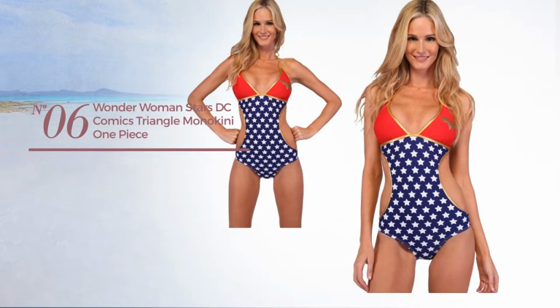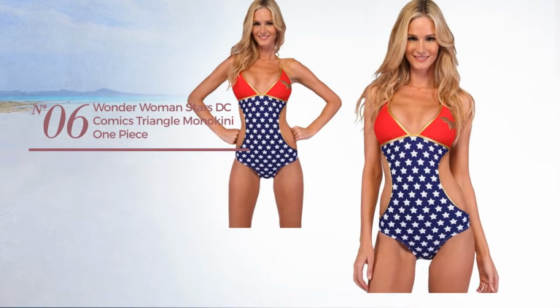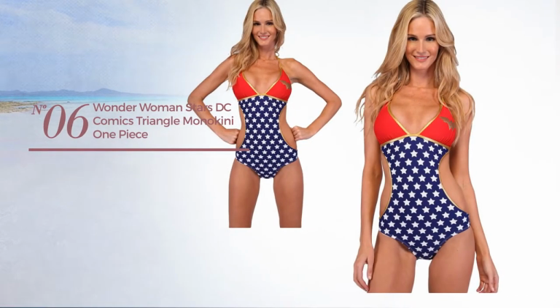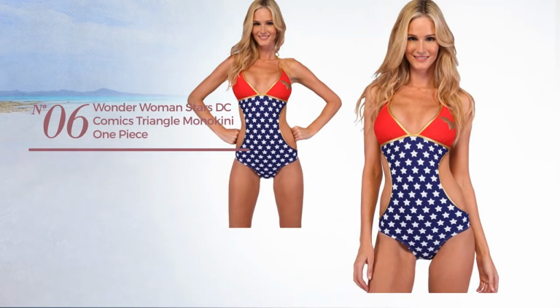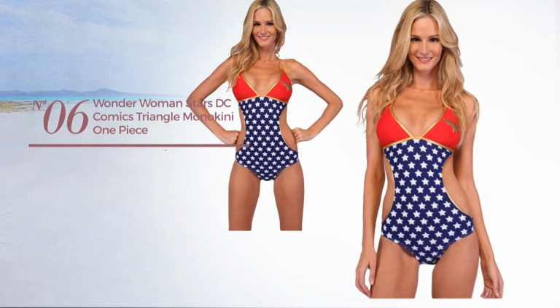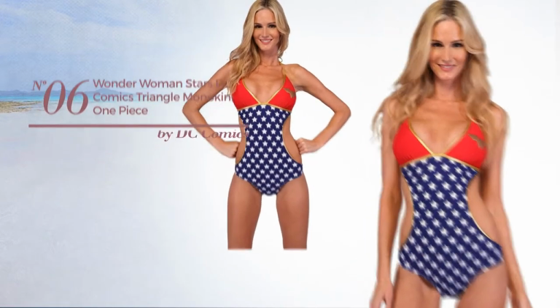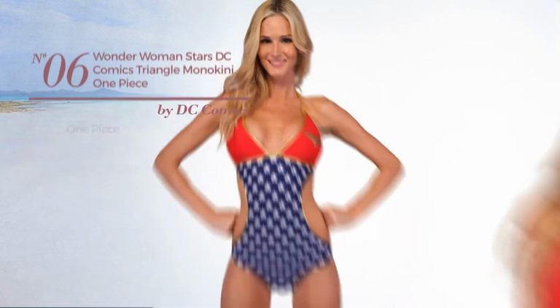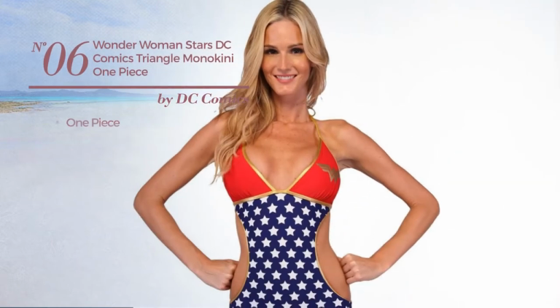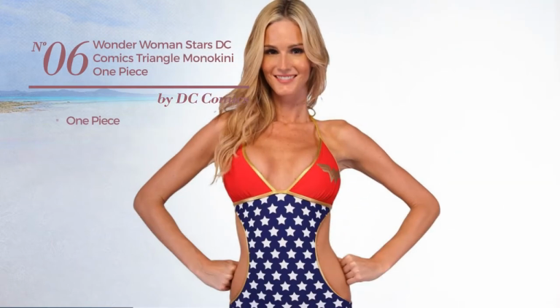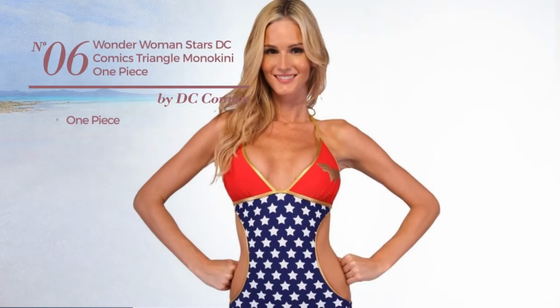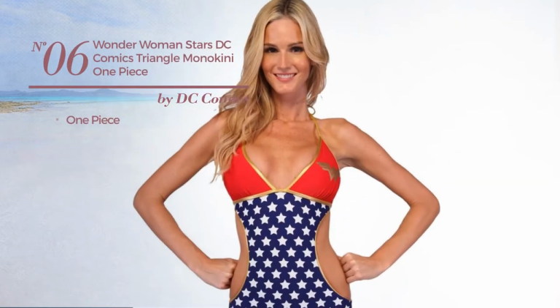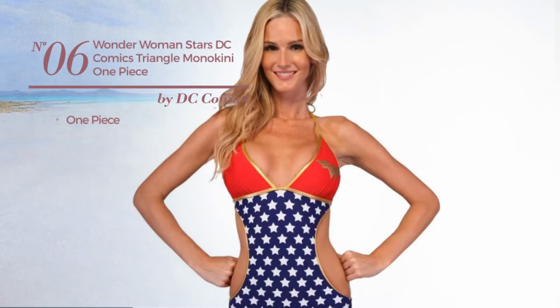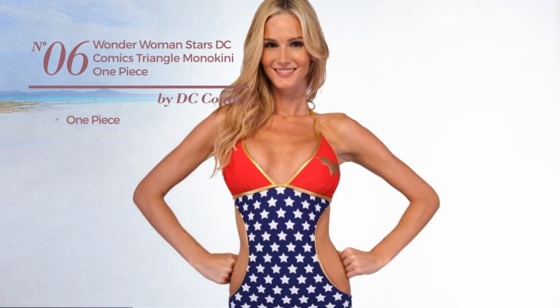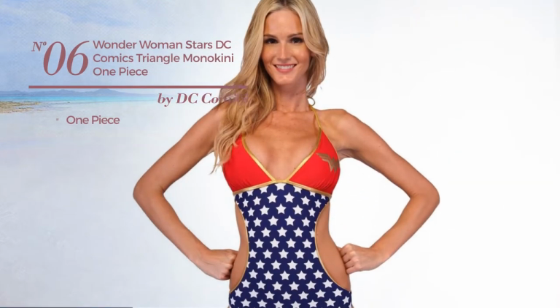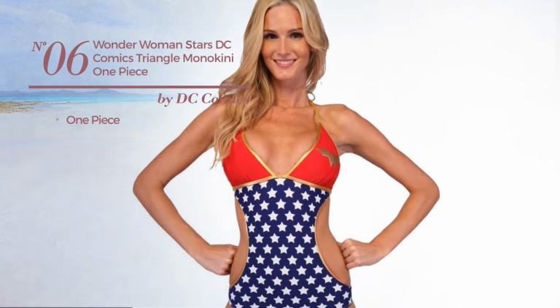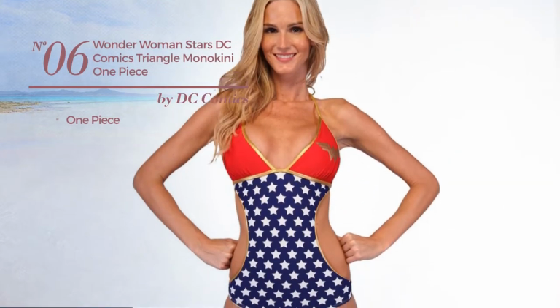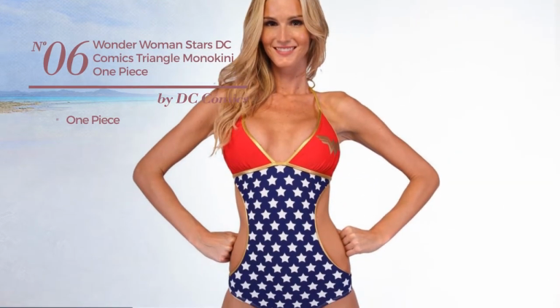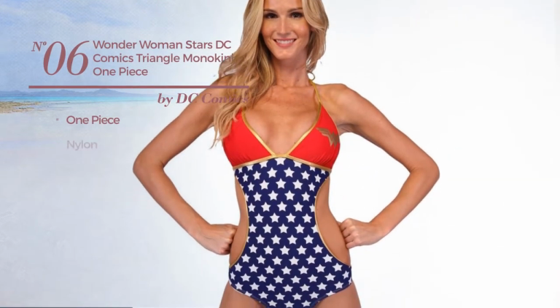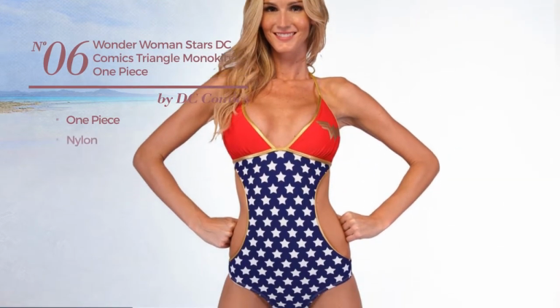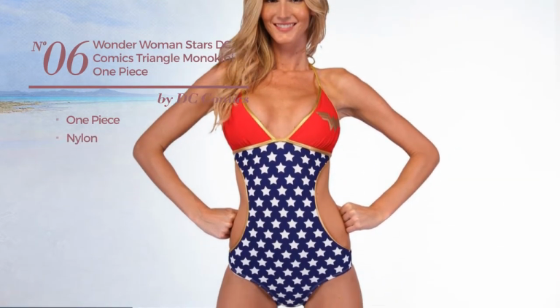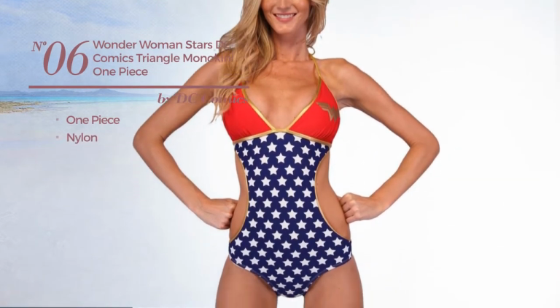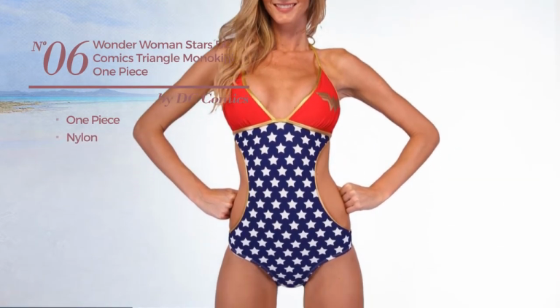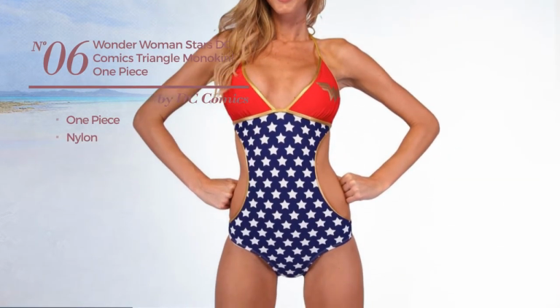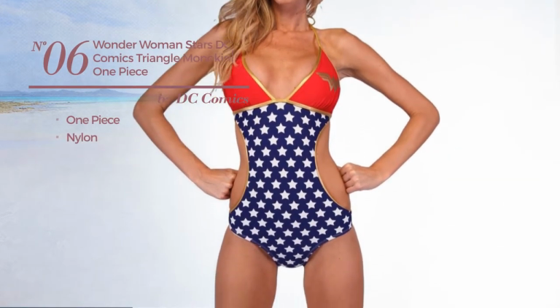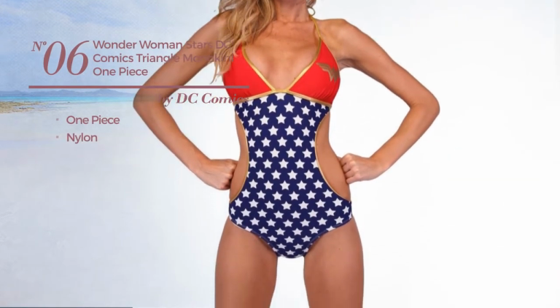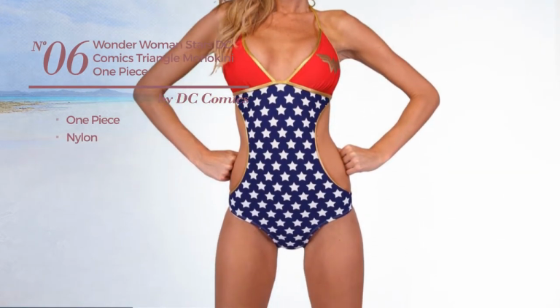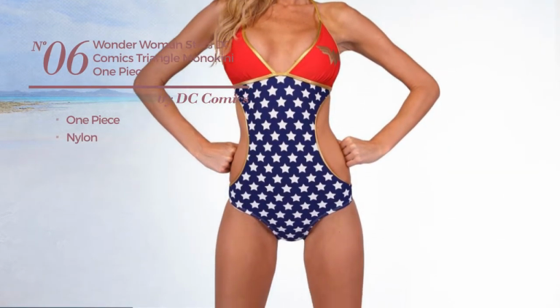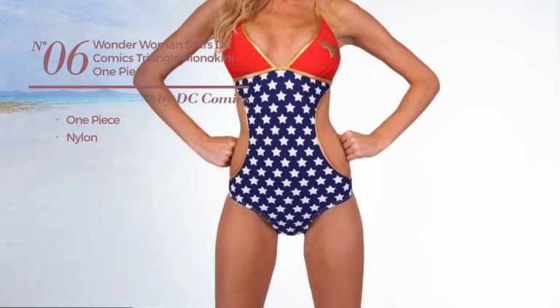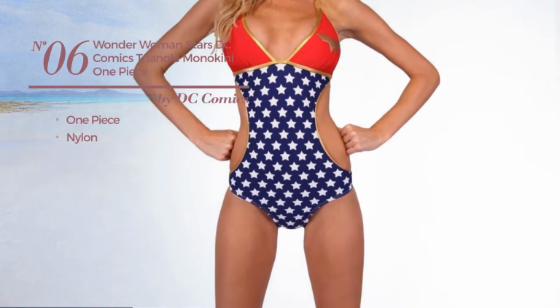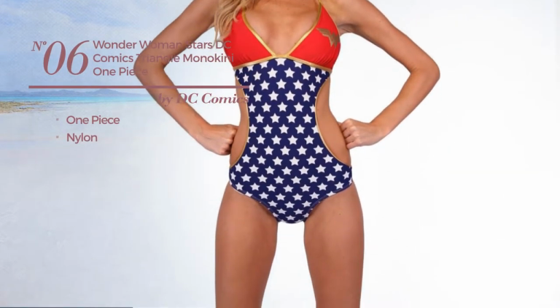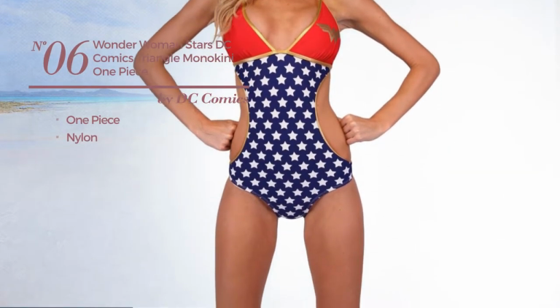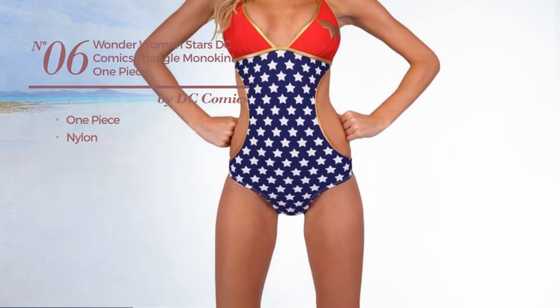Number six: a one-piece suit made of nylon. Available uniquely in blue color.